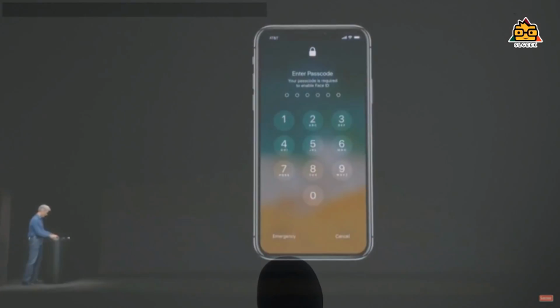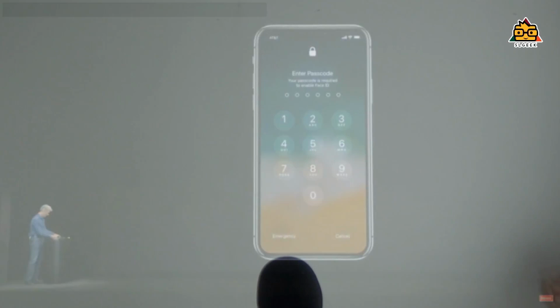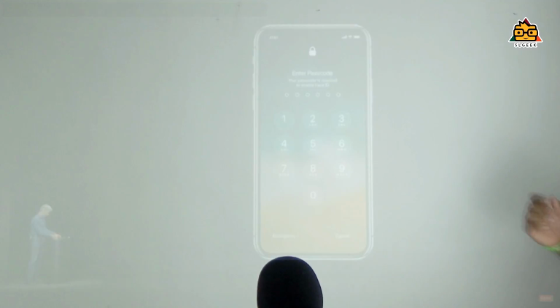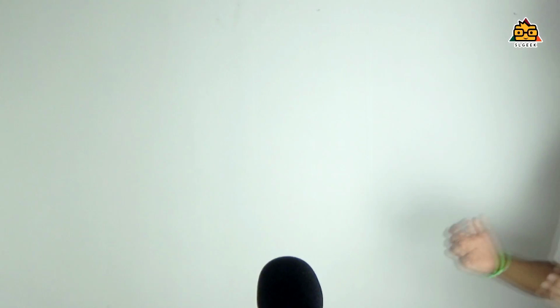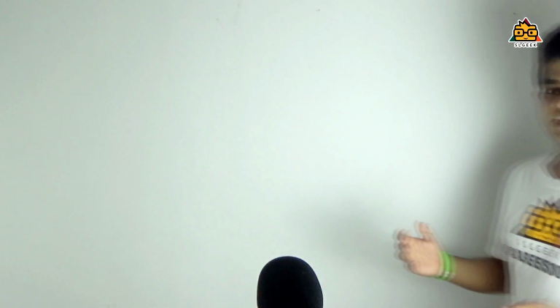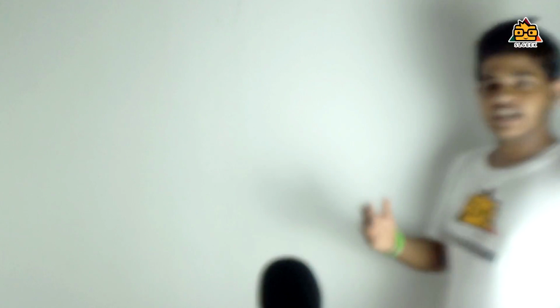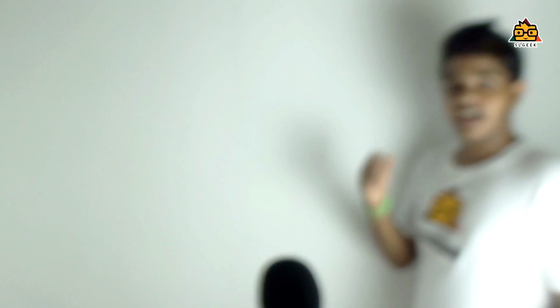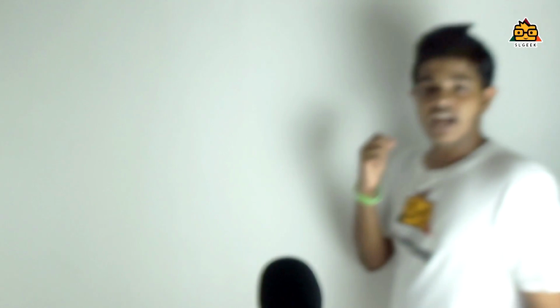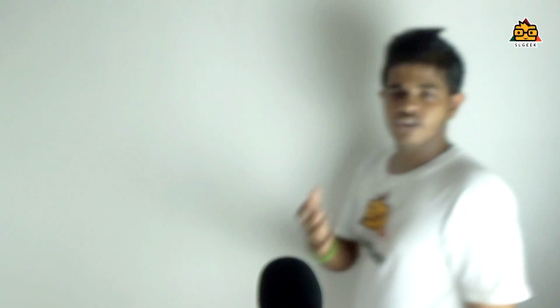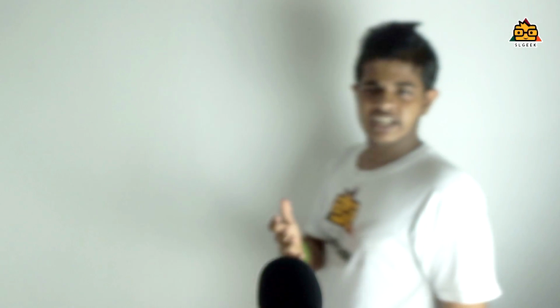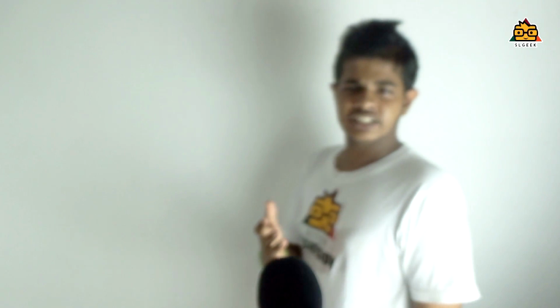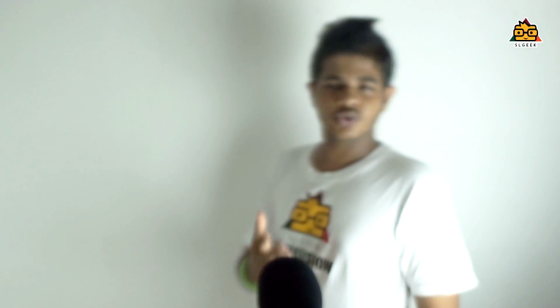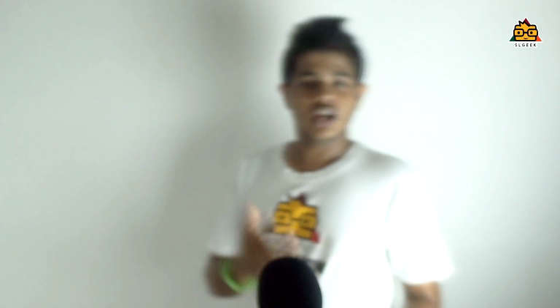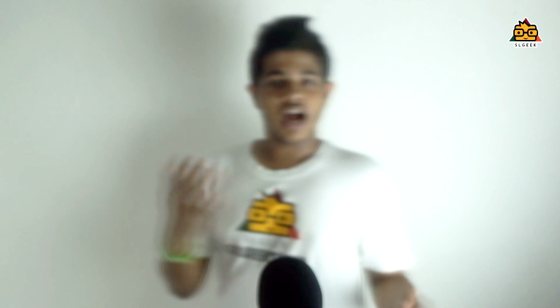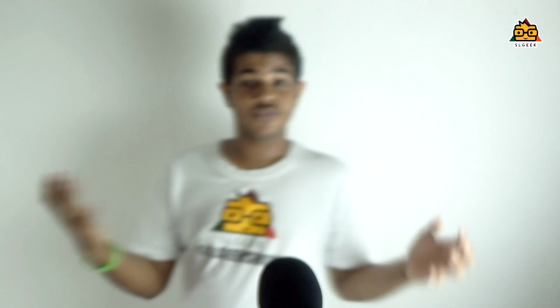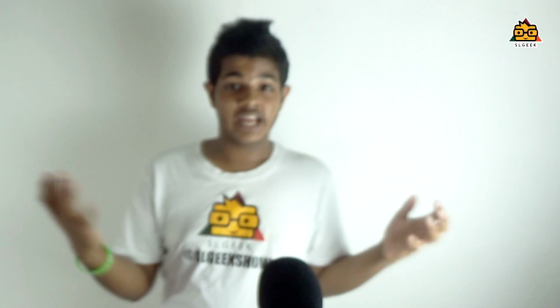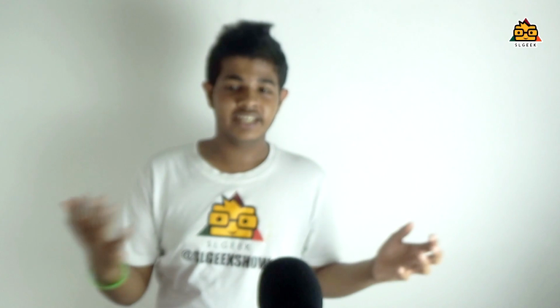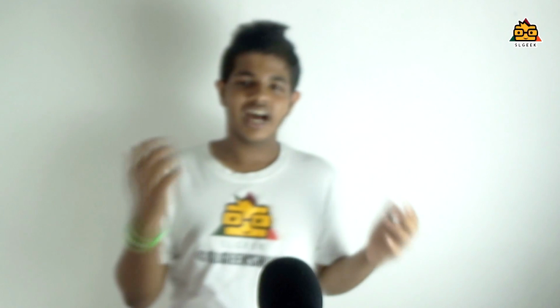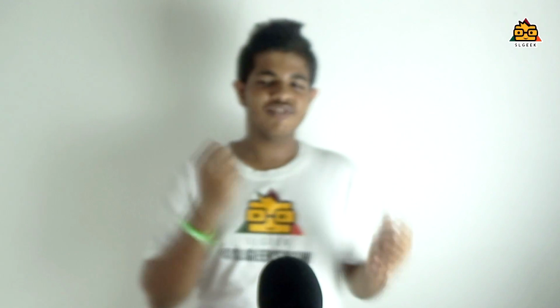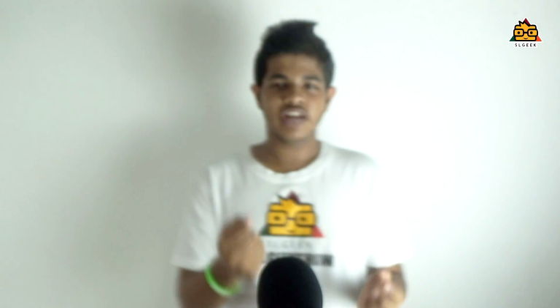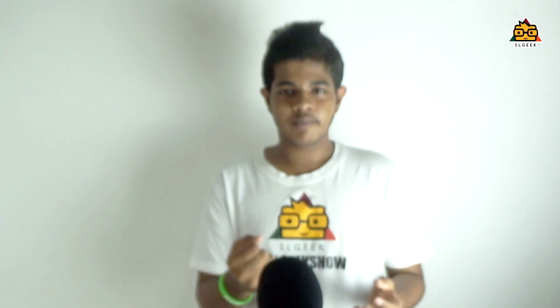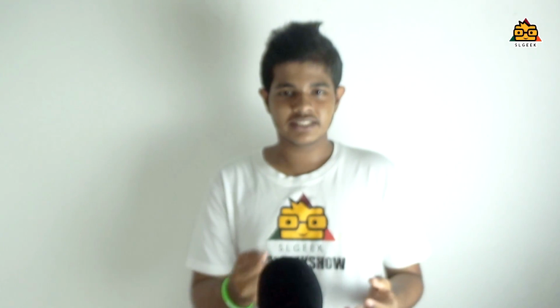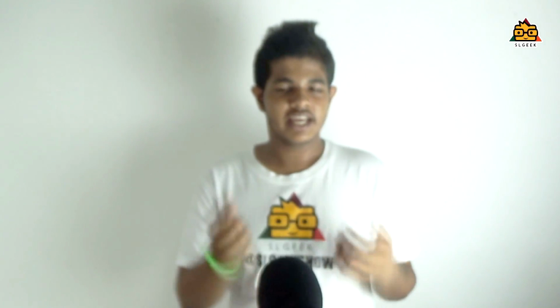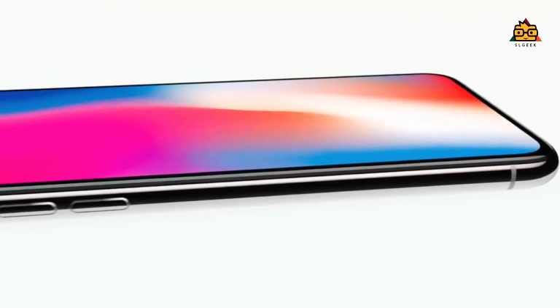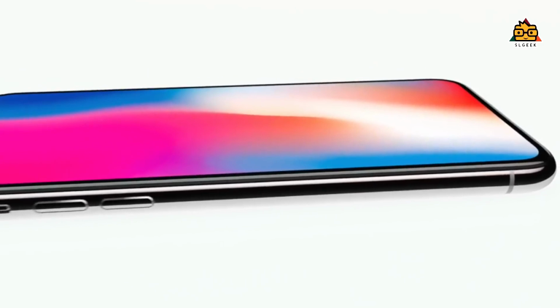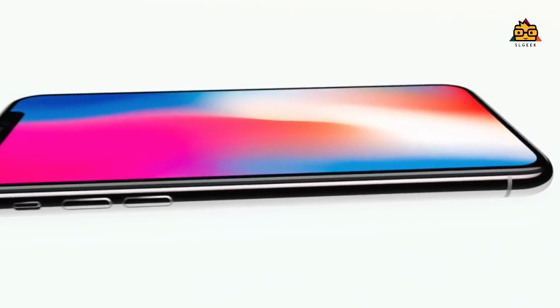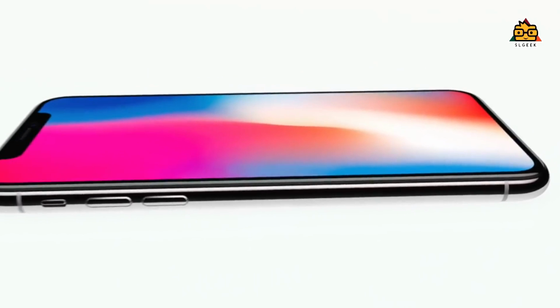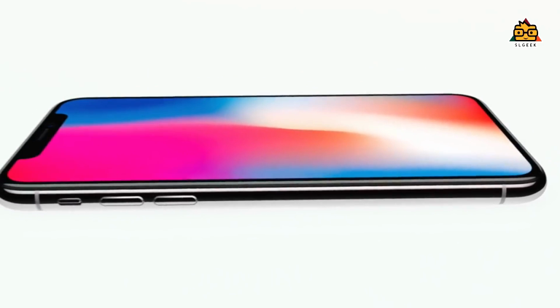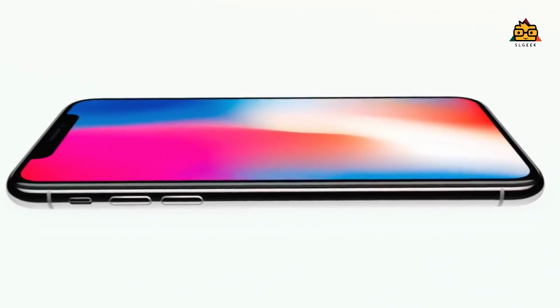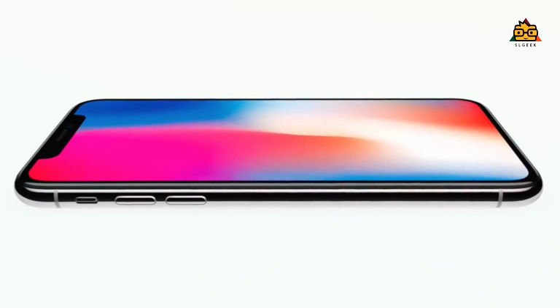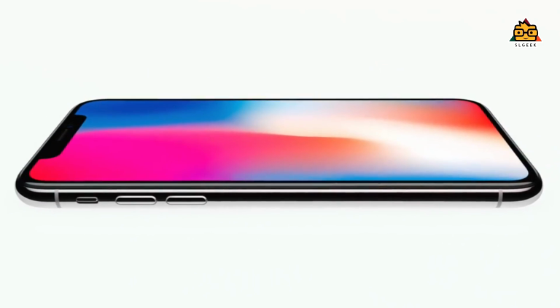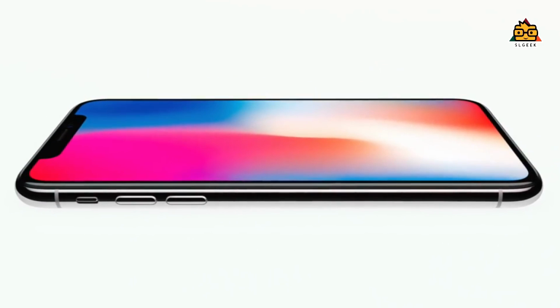If you look at the previous videos, the new release is iPhone 8, iPhone 8 Plus, and iPhone X. This is iPhone X.